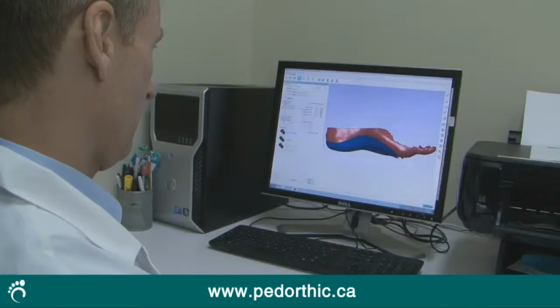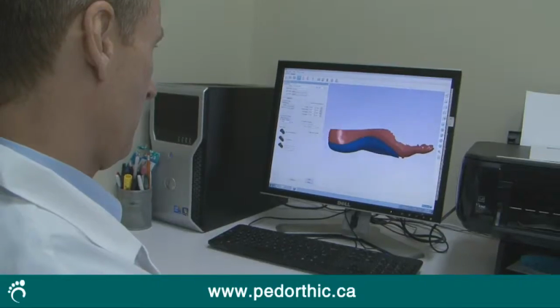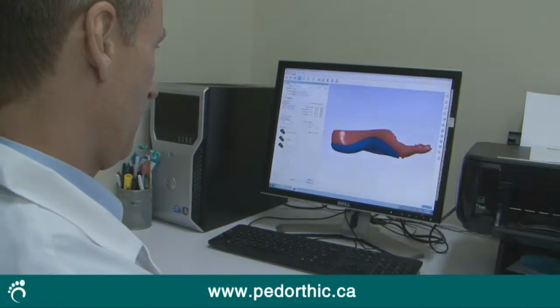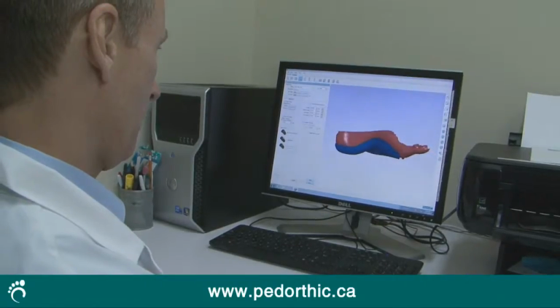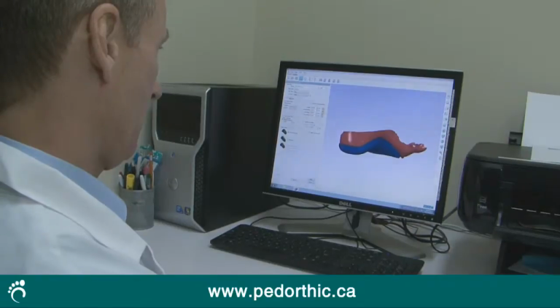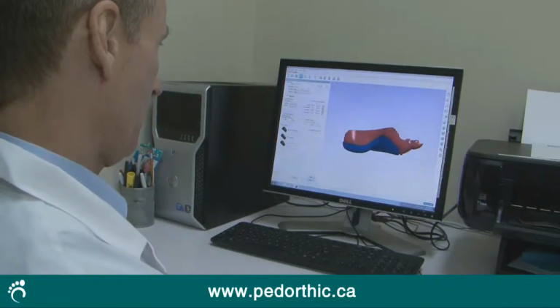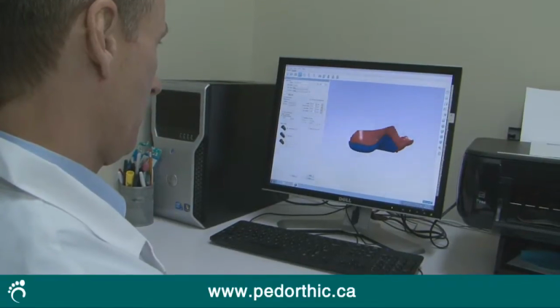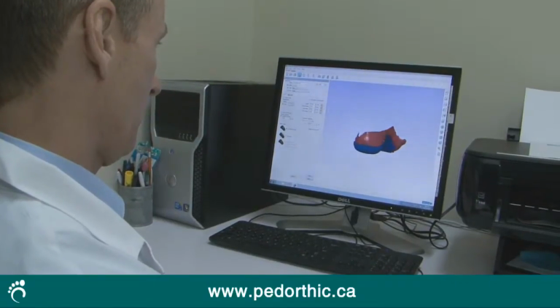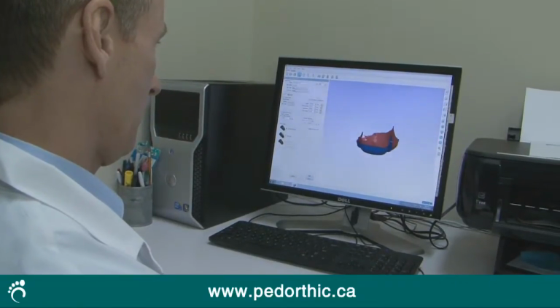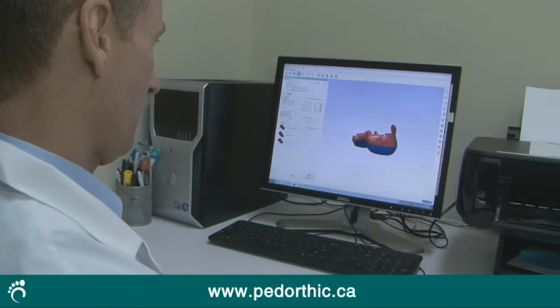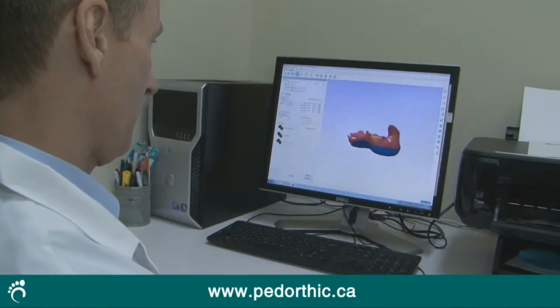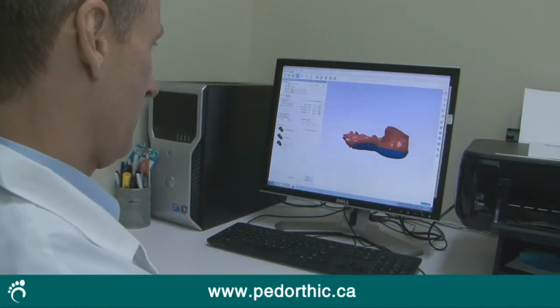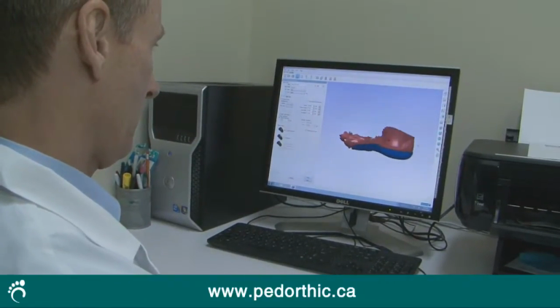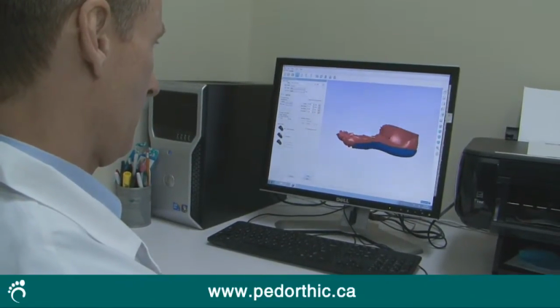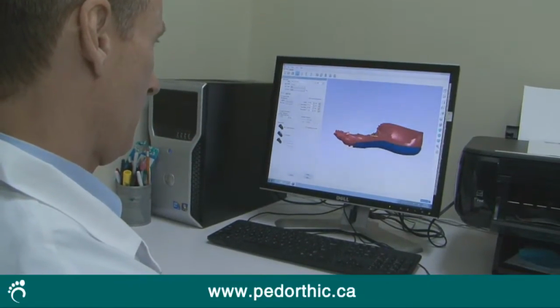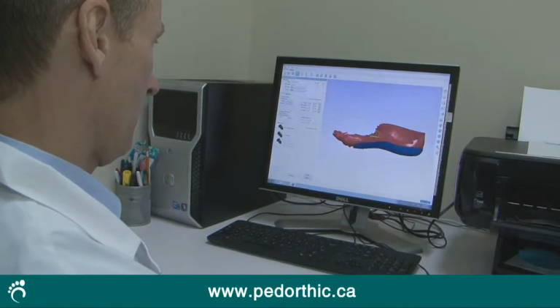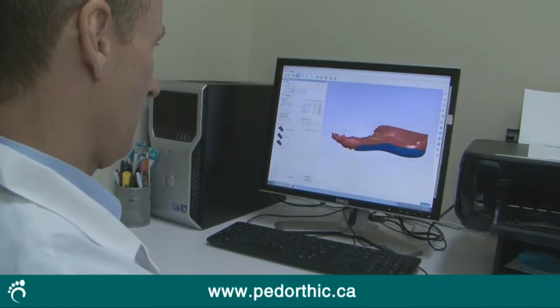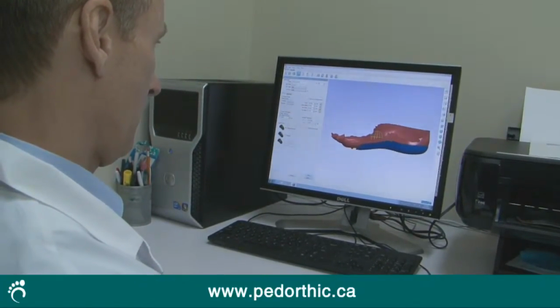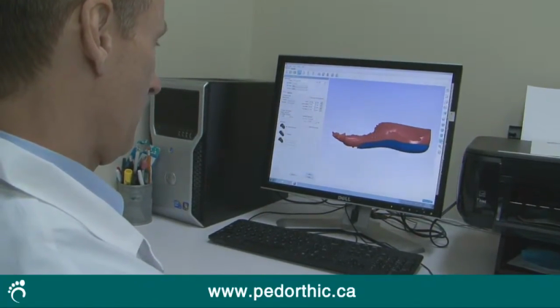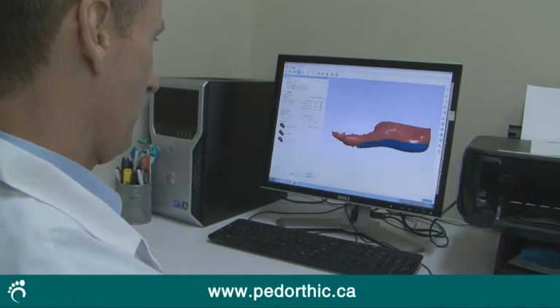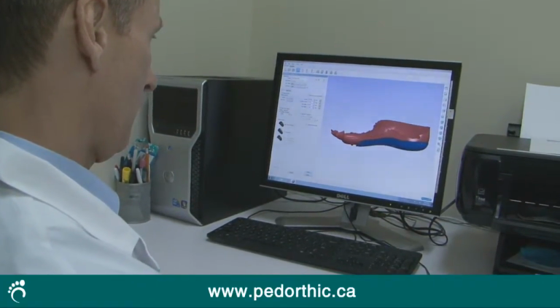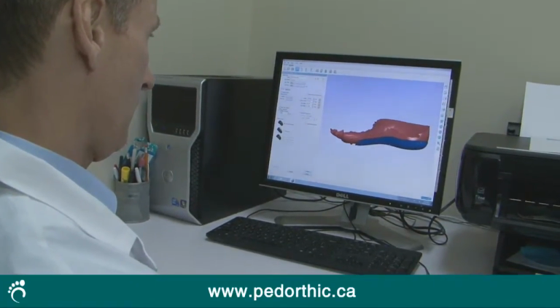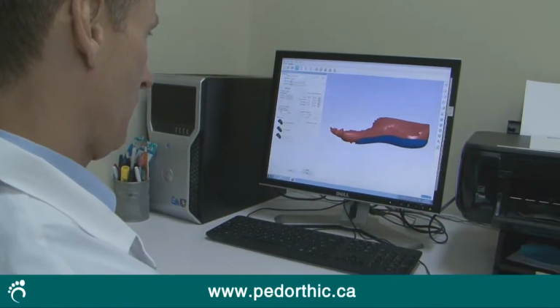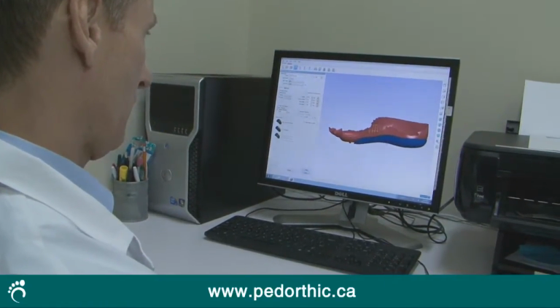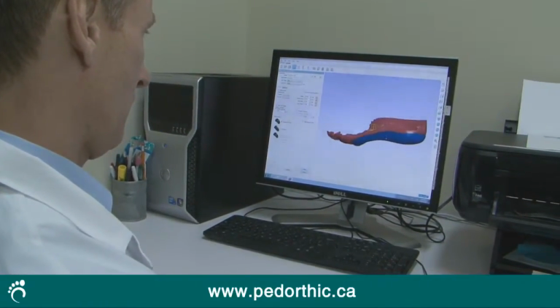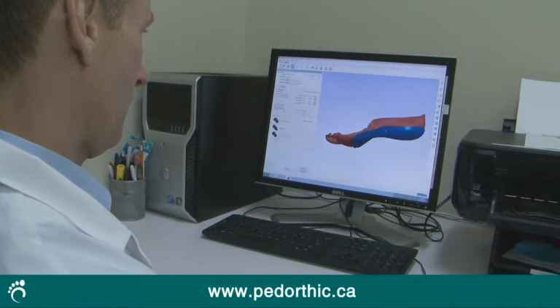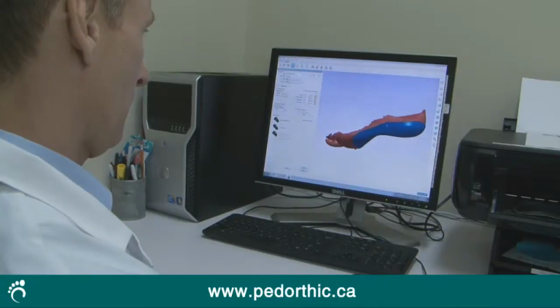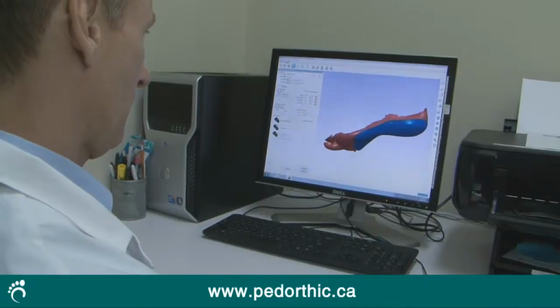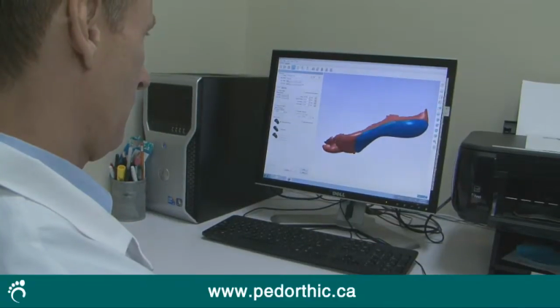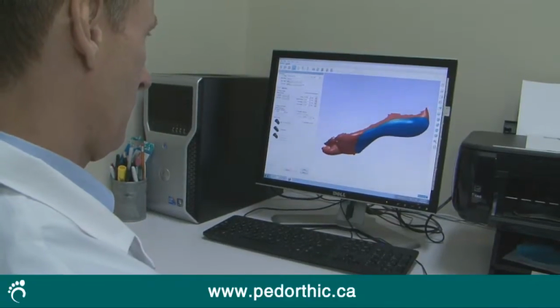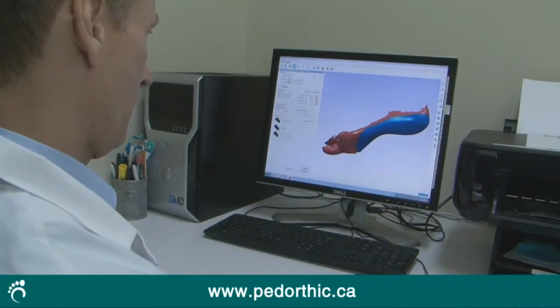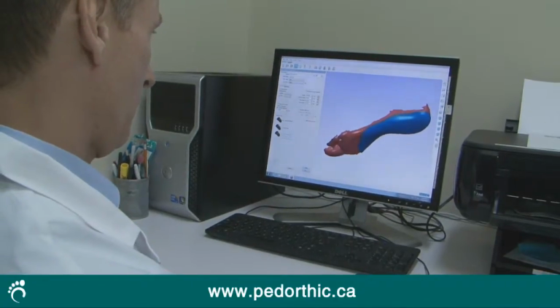Once the pedorthist has captured the 3D model of the foot, they'll take that model and modify it to further correct or align the foot.